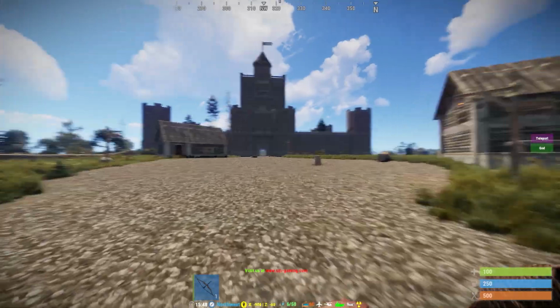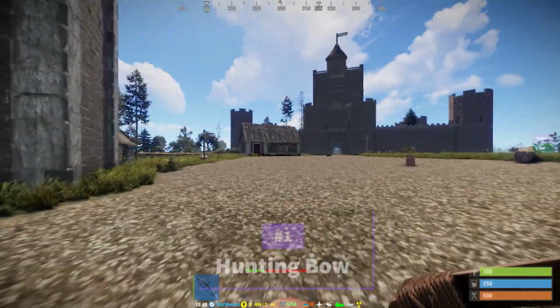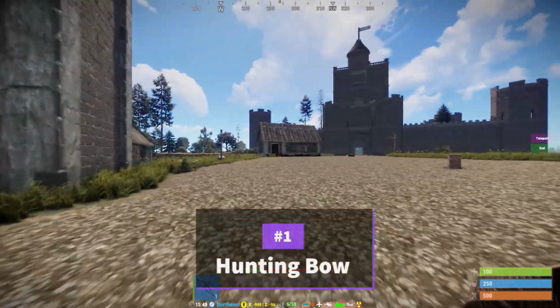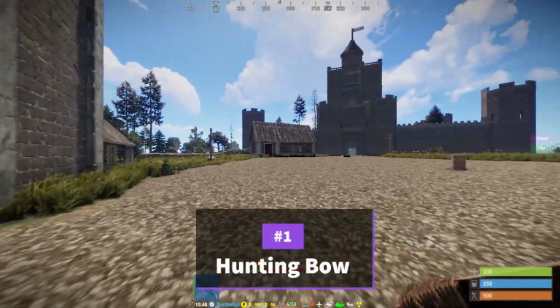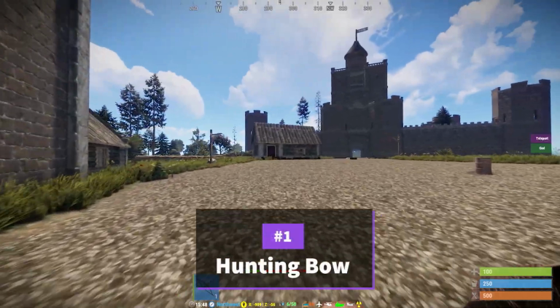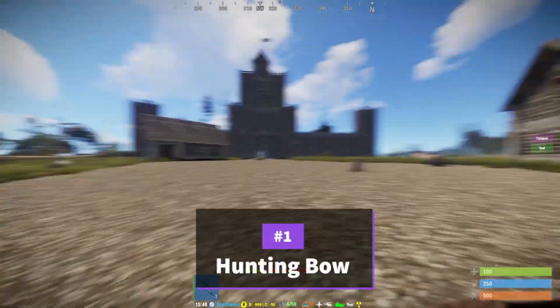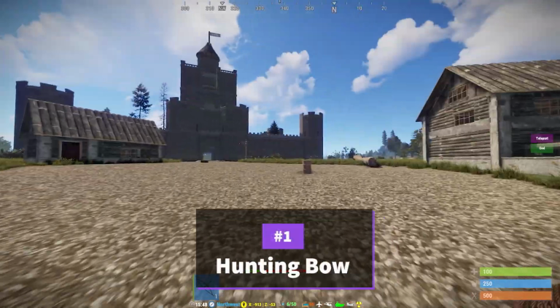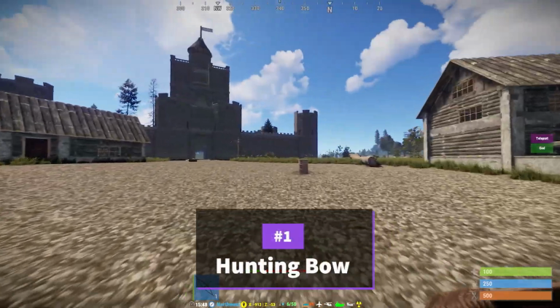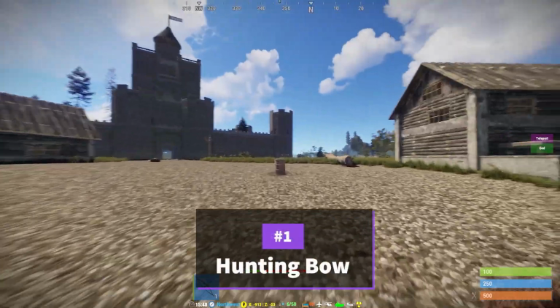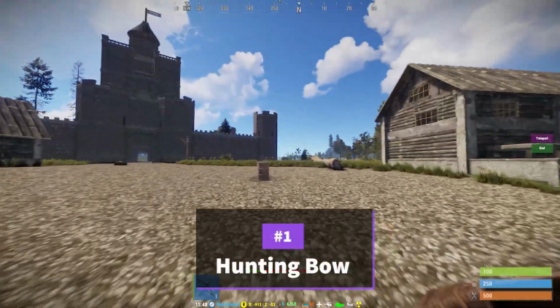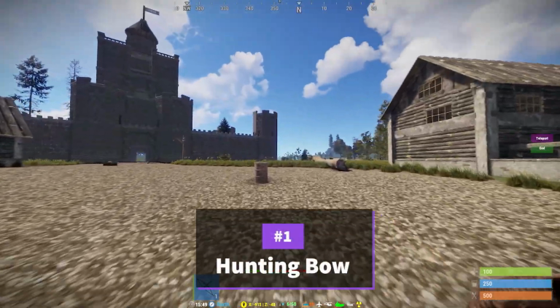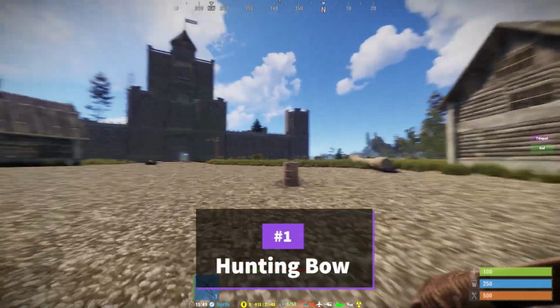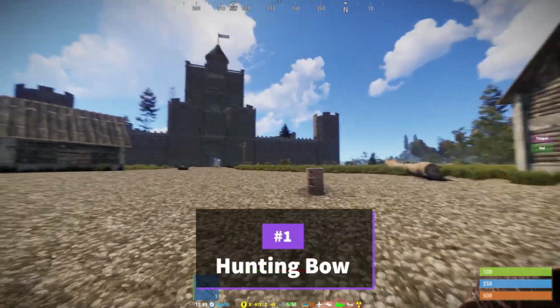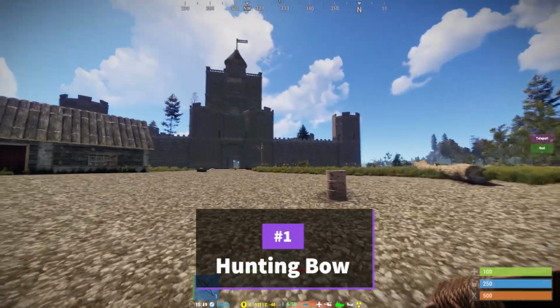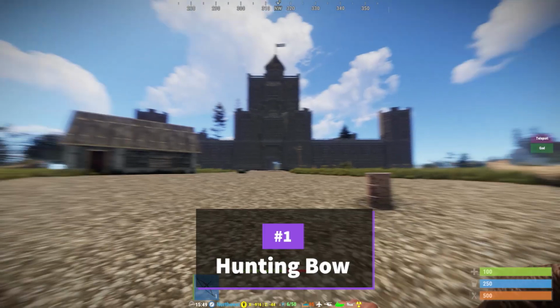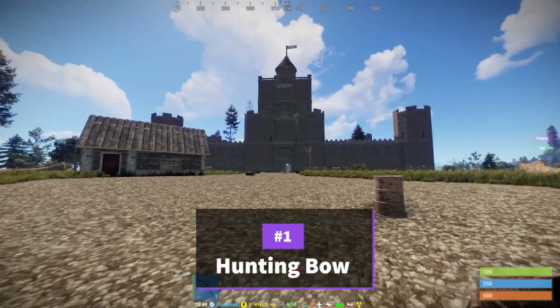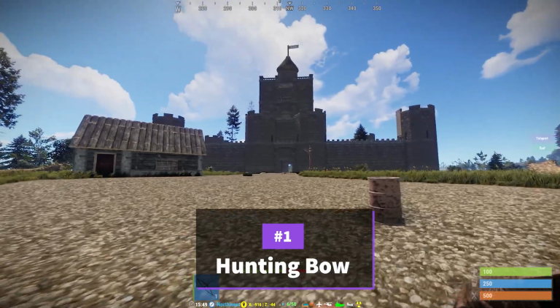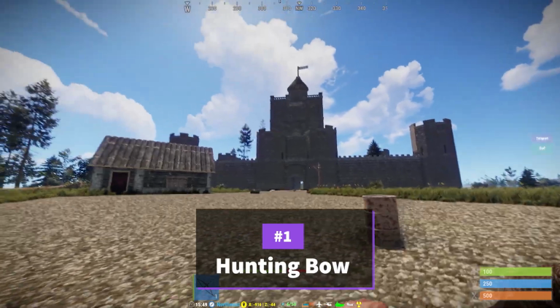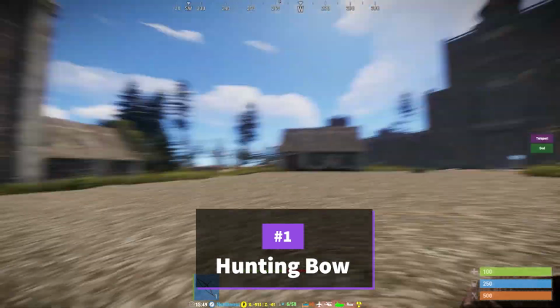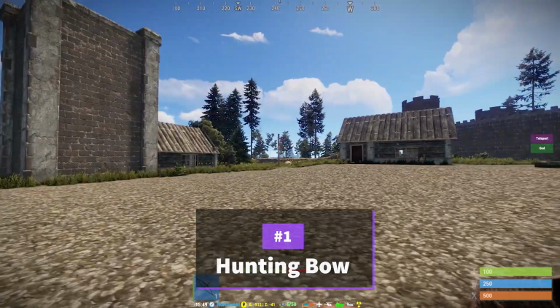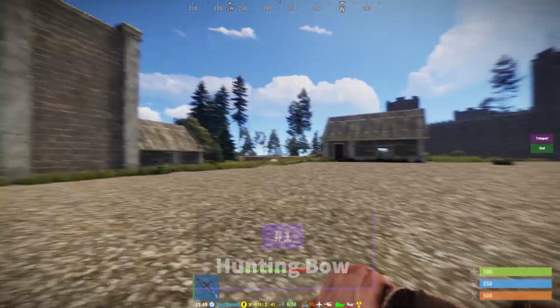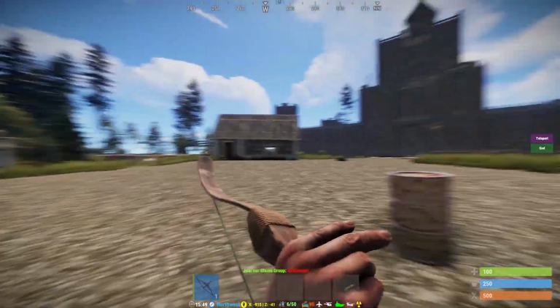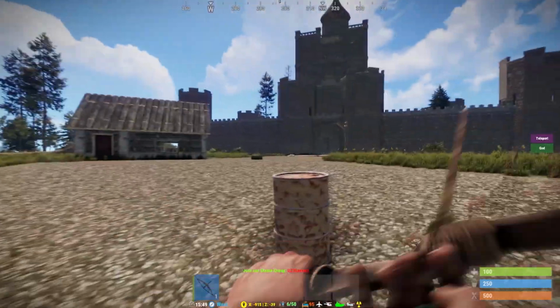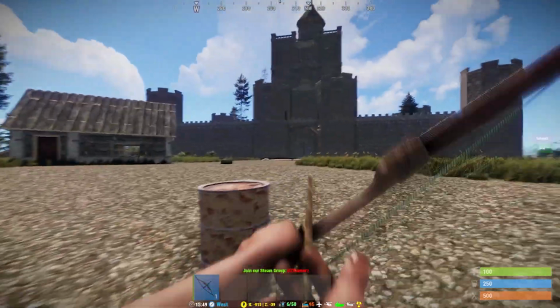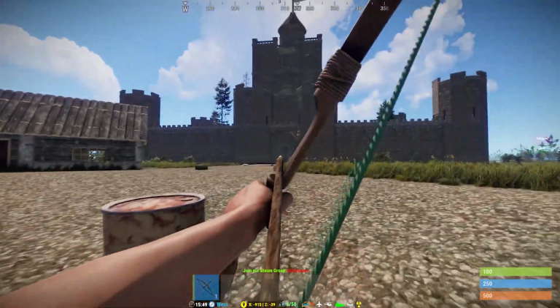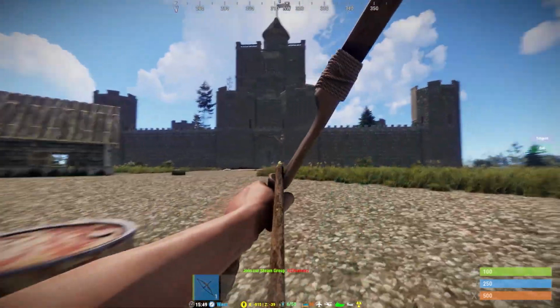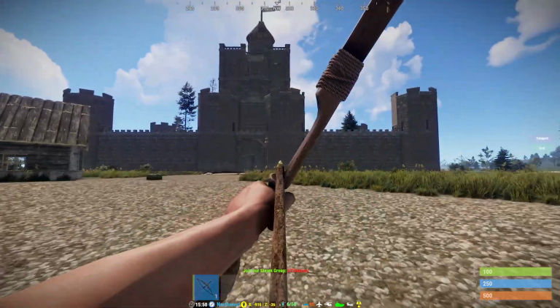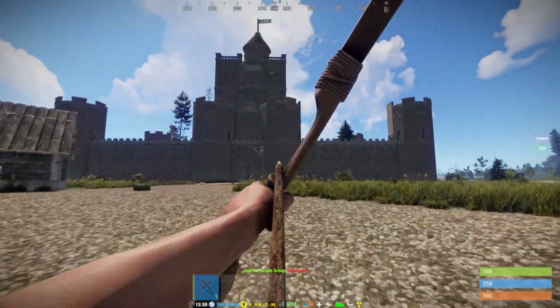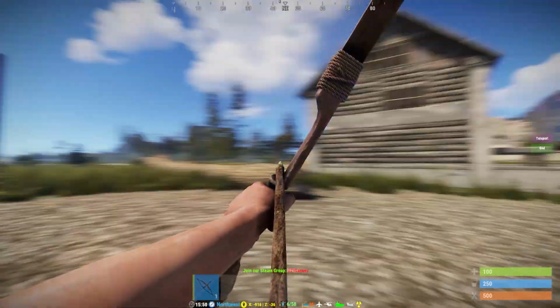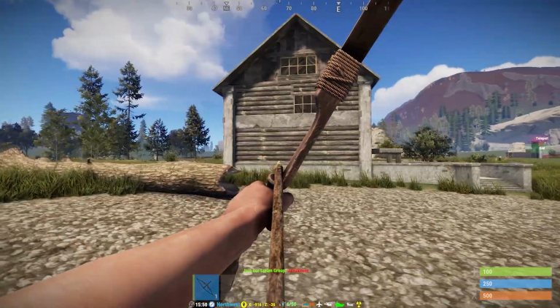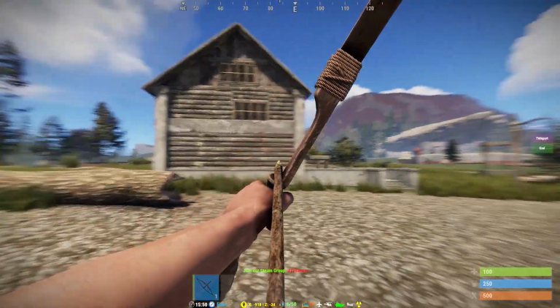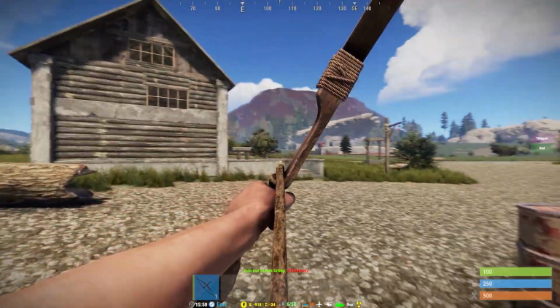The first one you can get when you first start on the server is a hunting bow. Not only are these good for hunting, they are amazing for defending yourself.